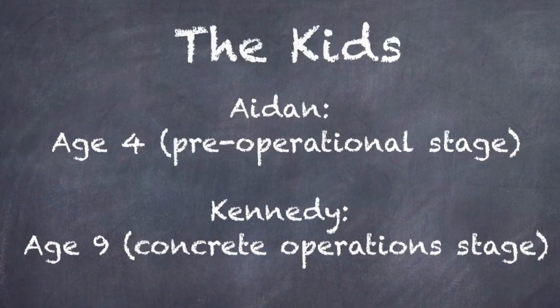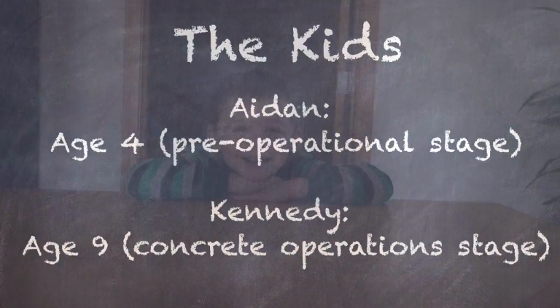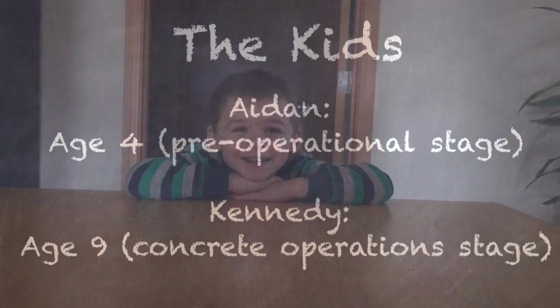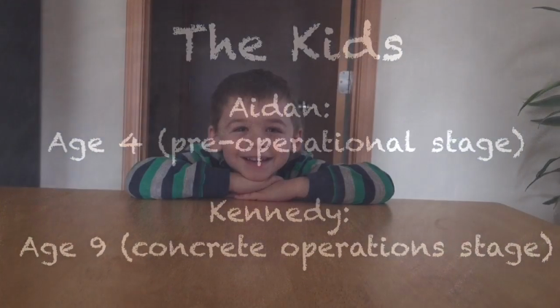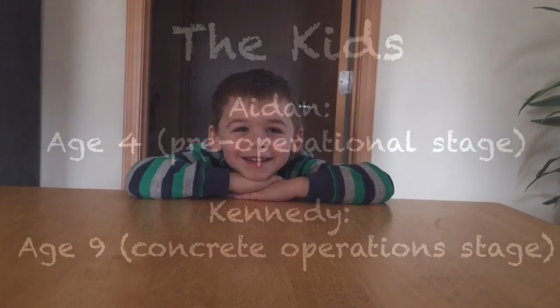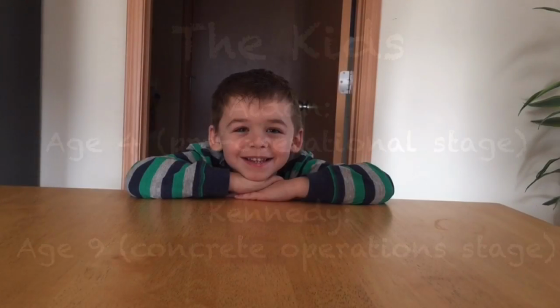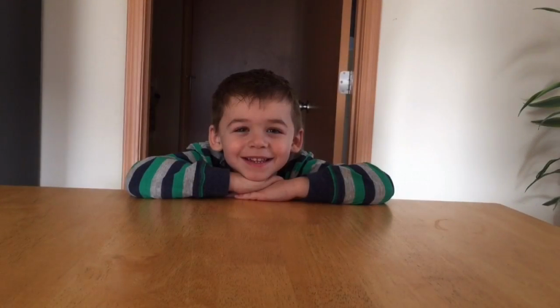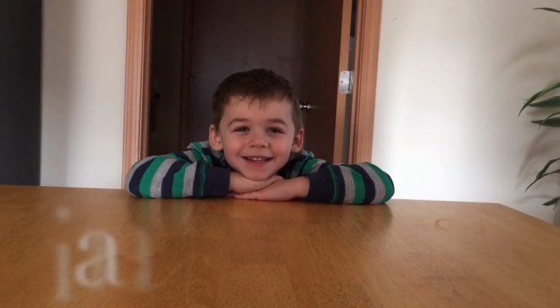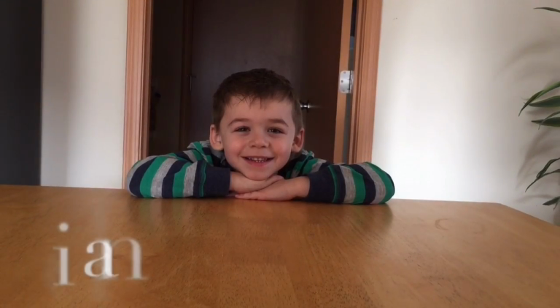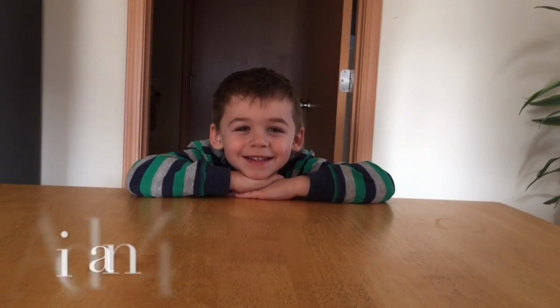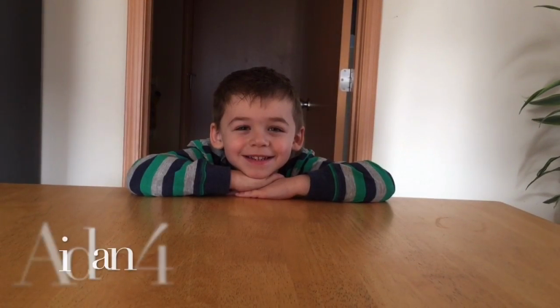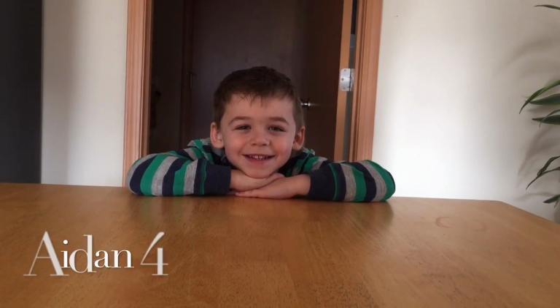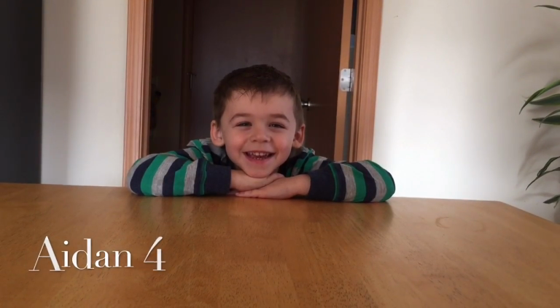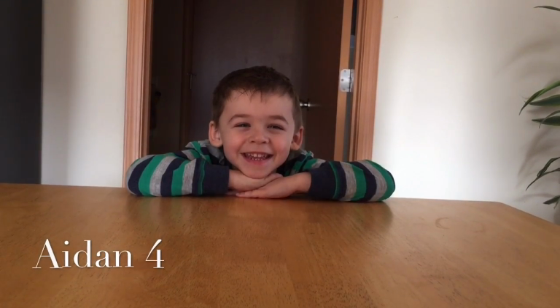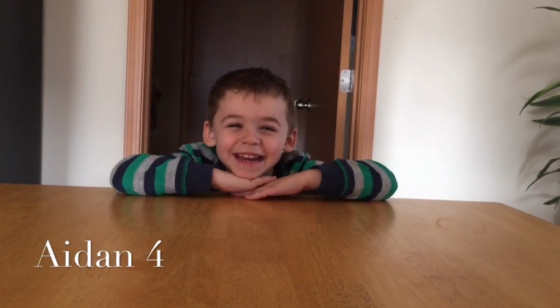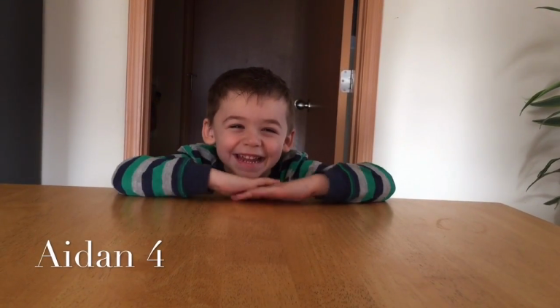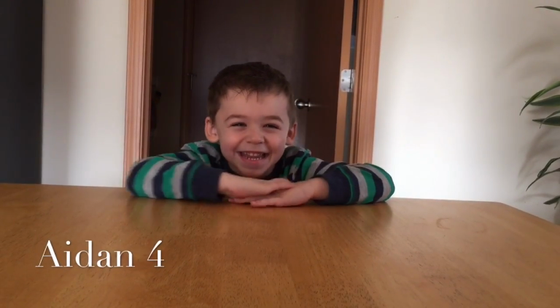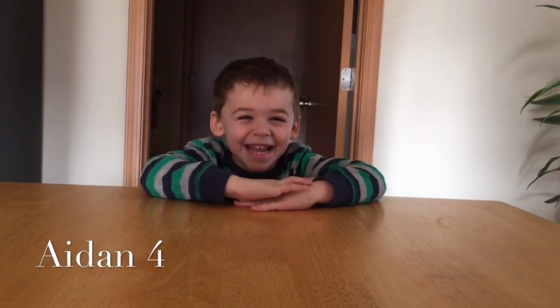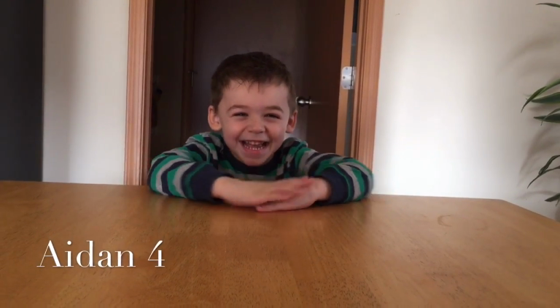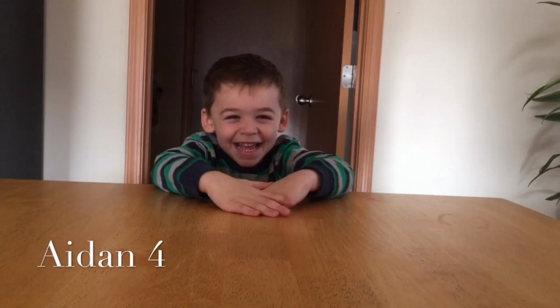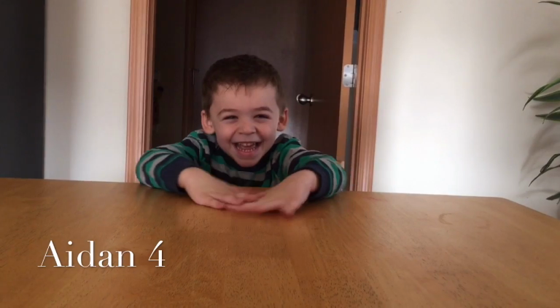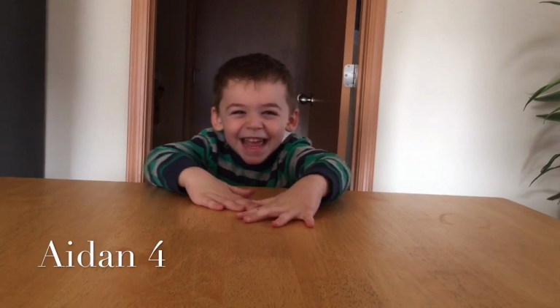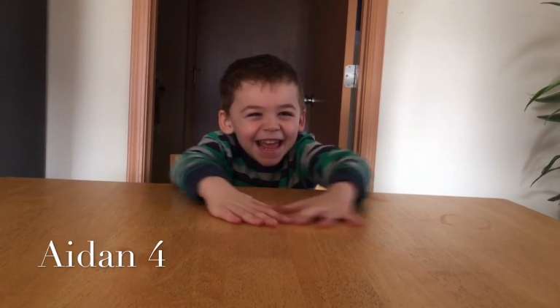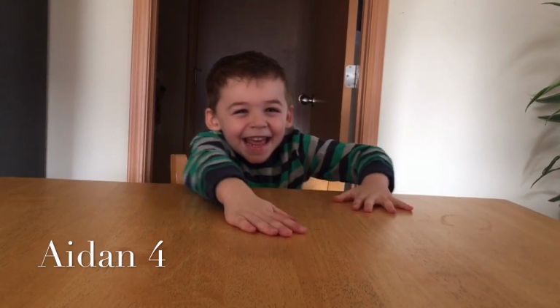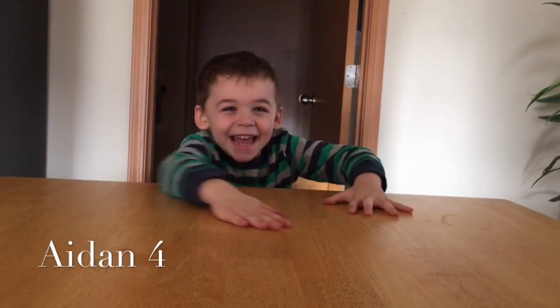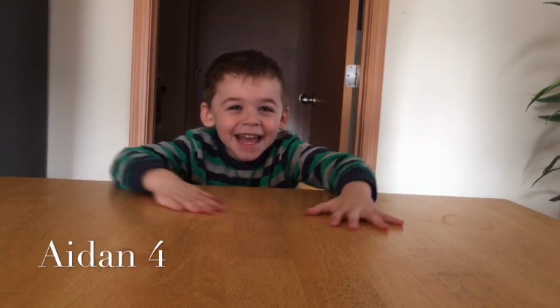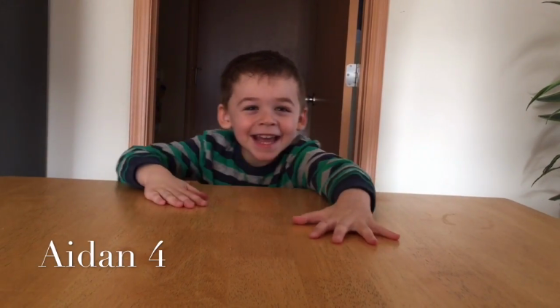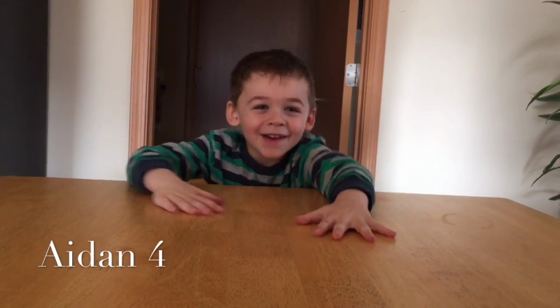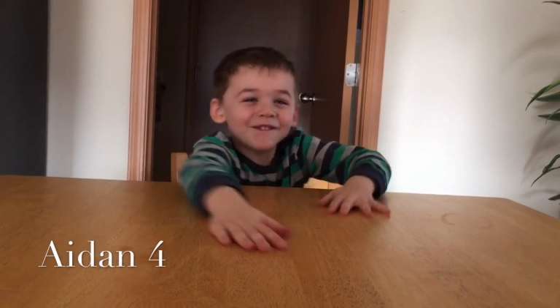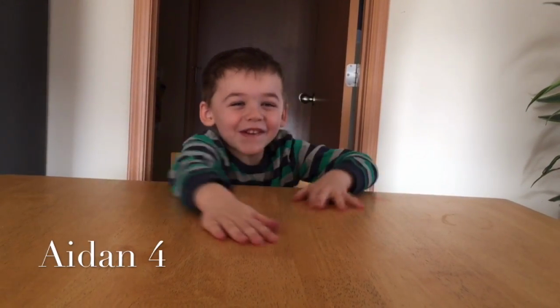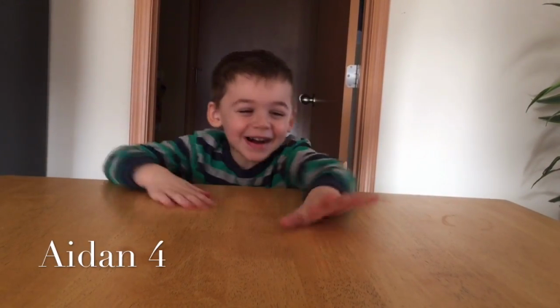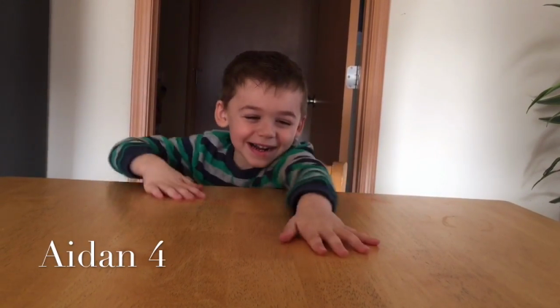What is your name? Ian. How old are you? Four.